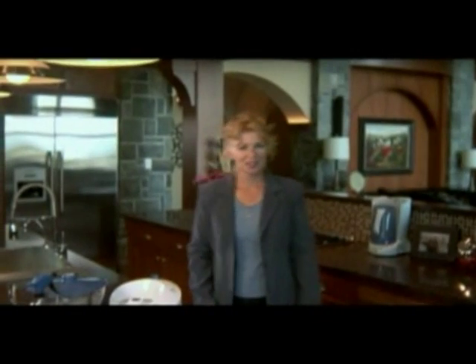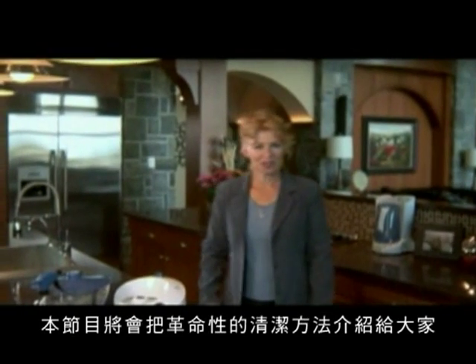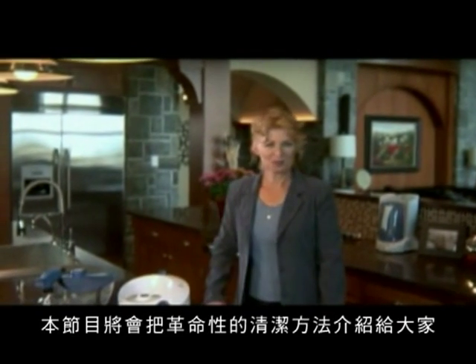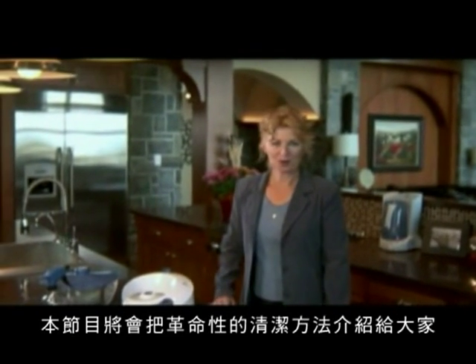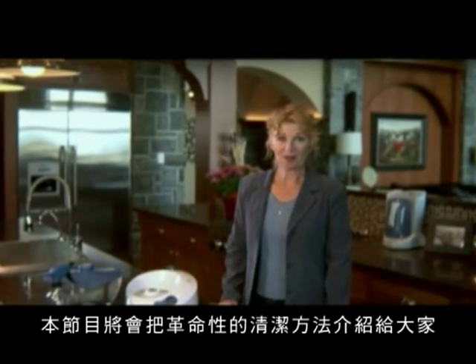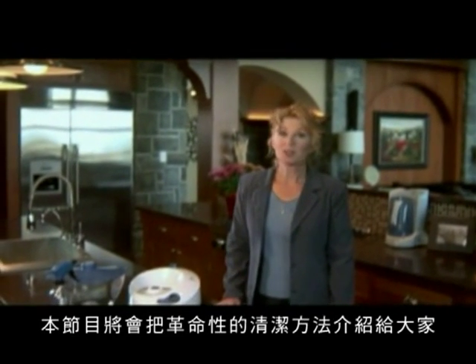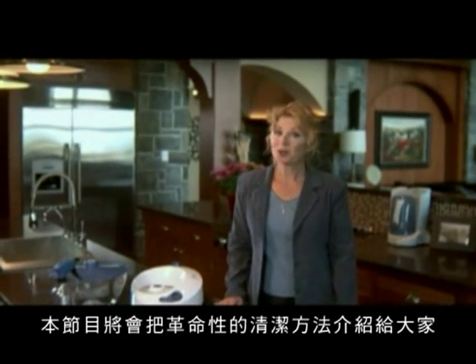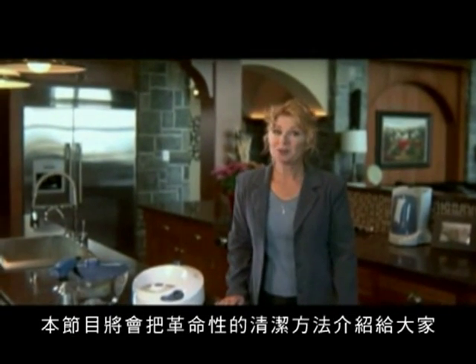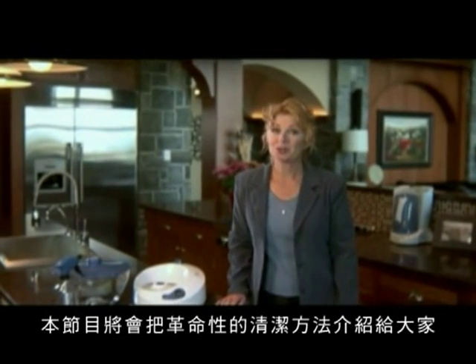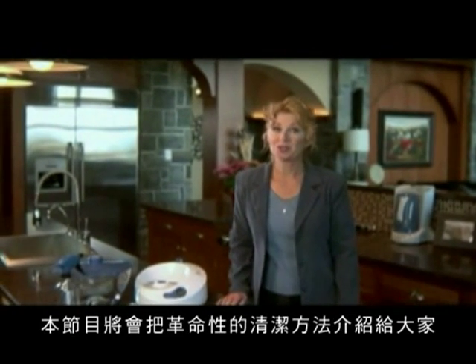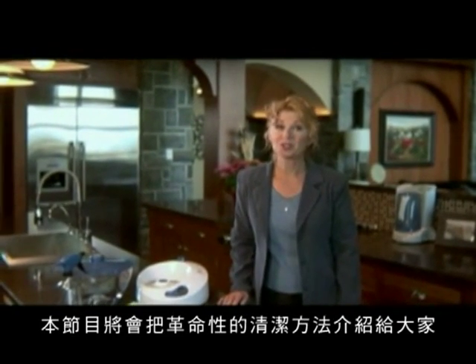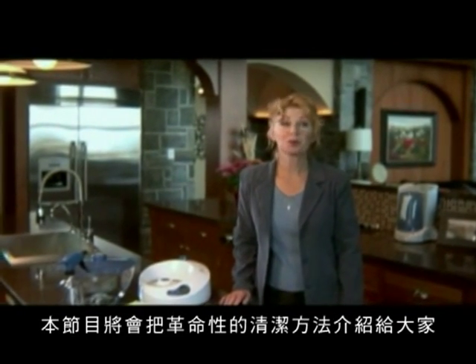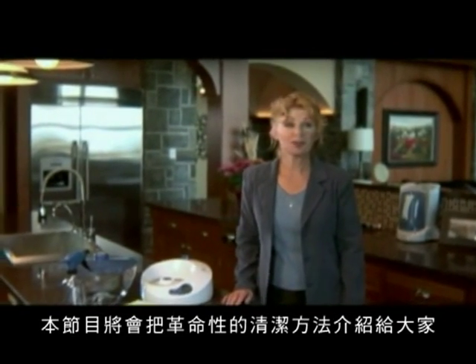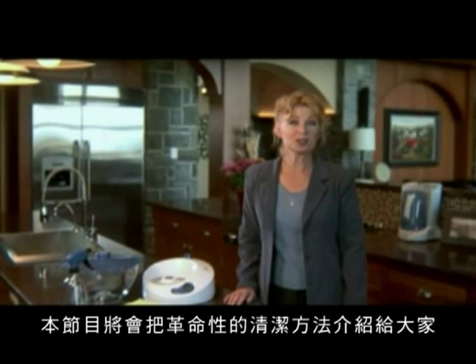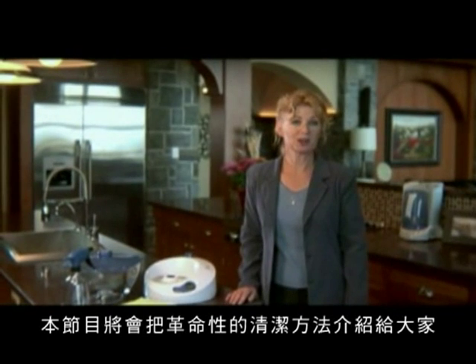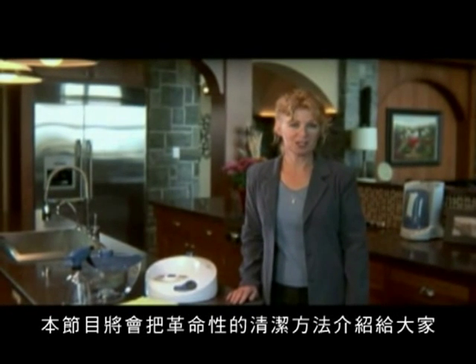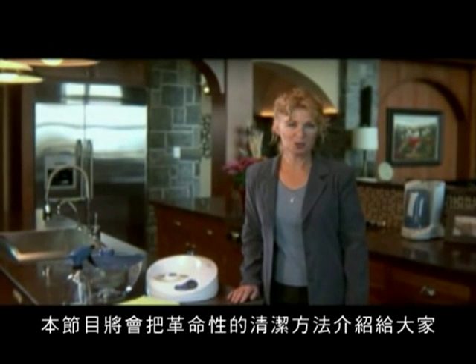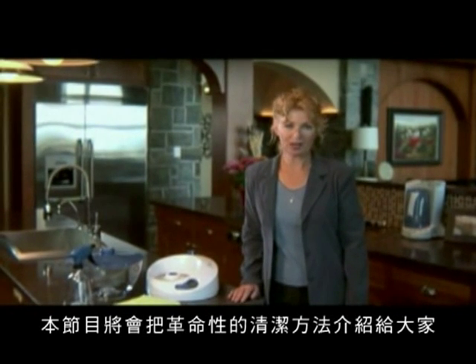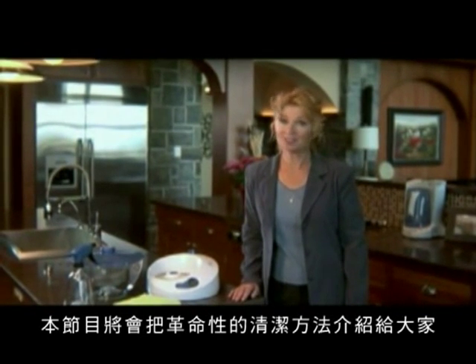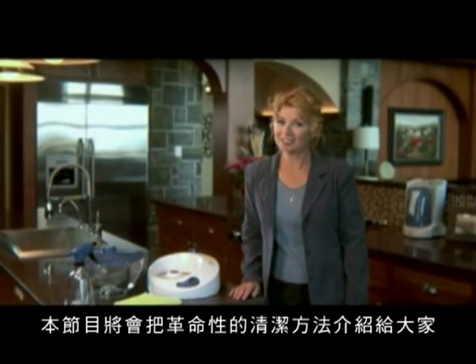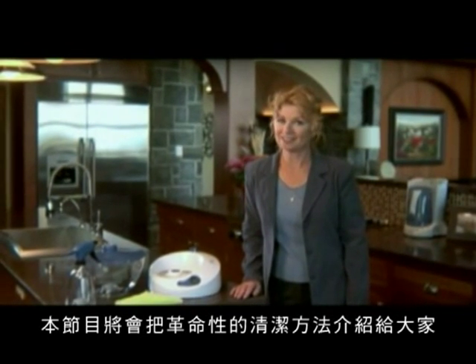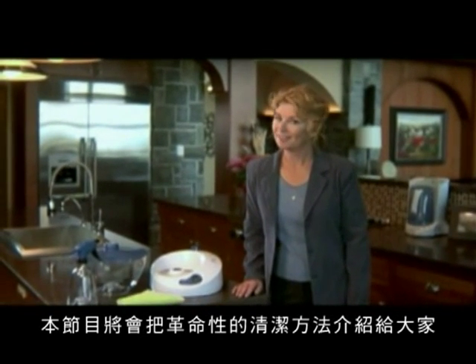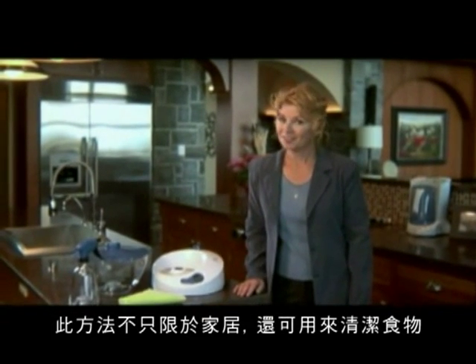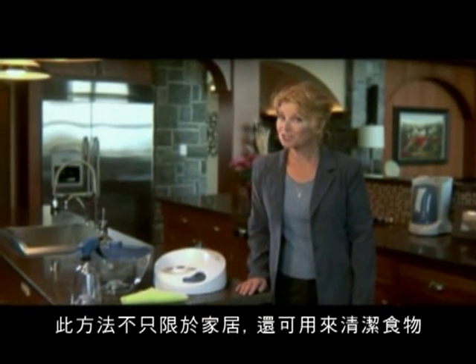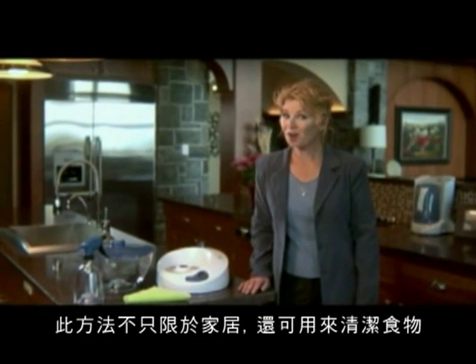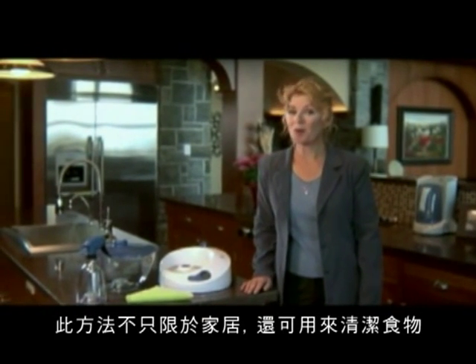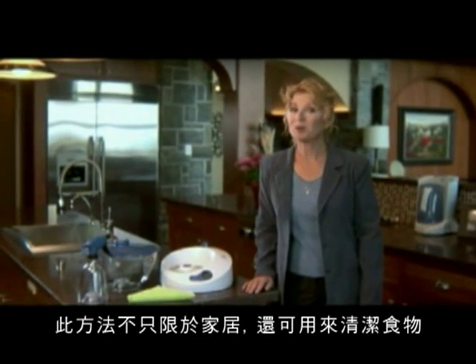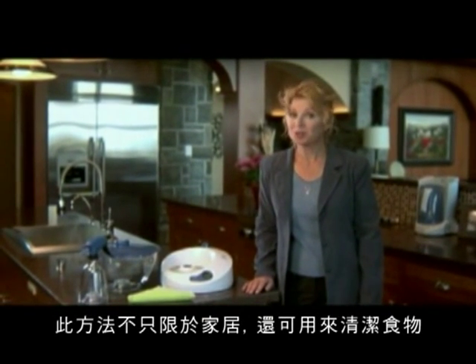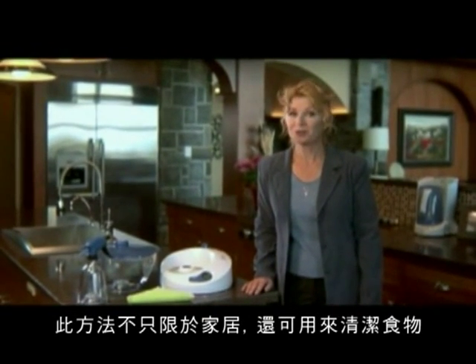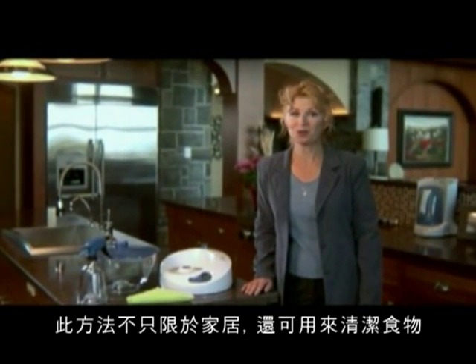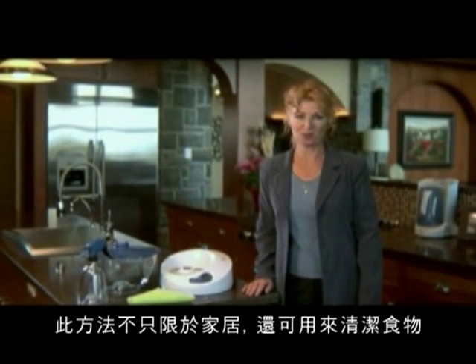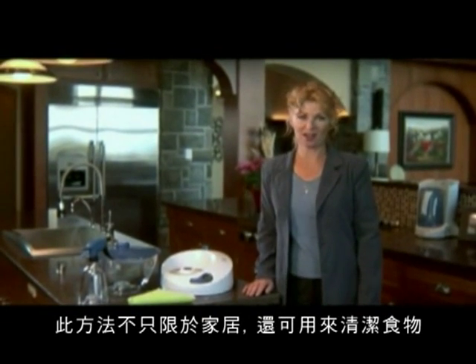During this program, you're going to be introduced to a revolutionary new way to clean. Not just your home, but your food as well.